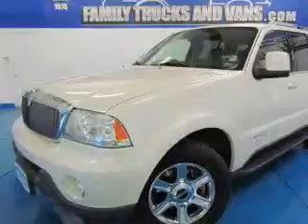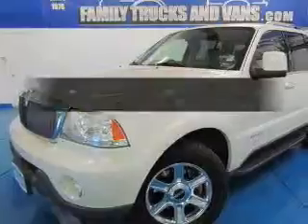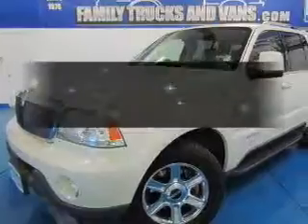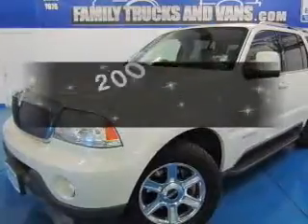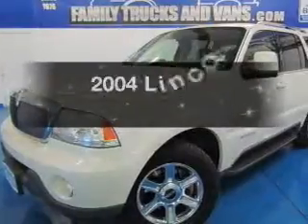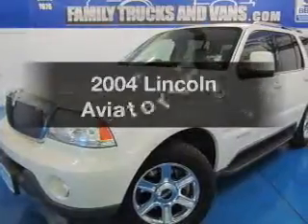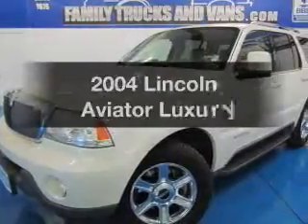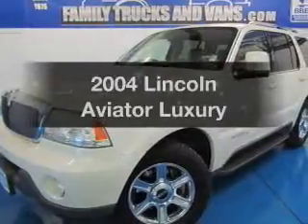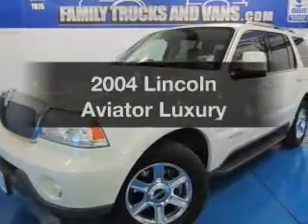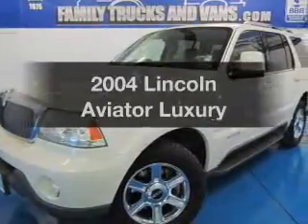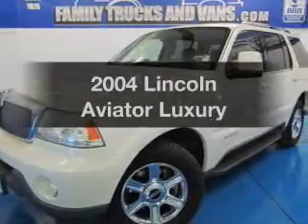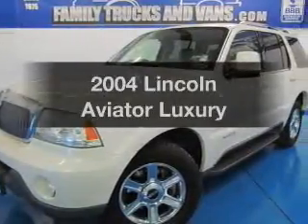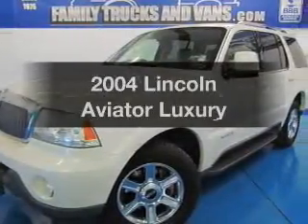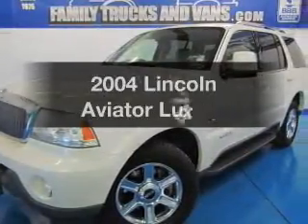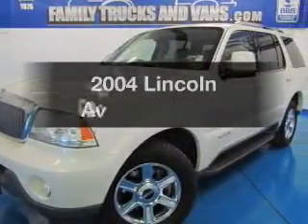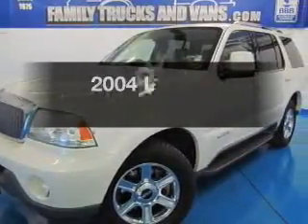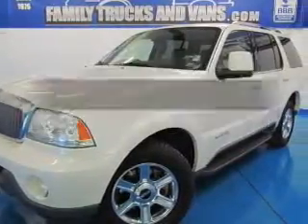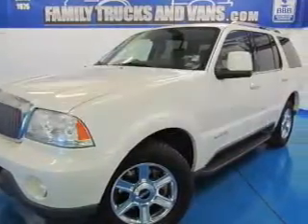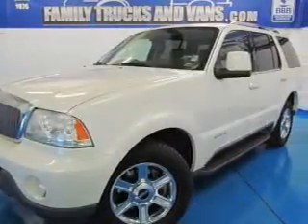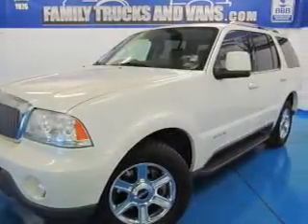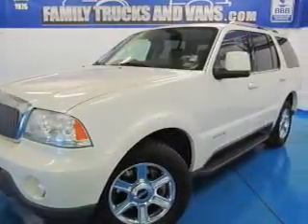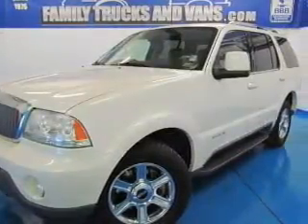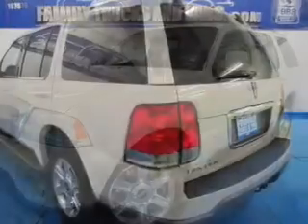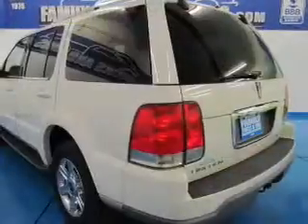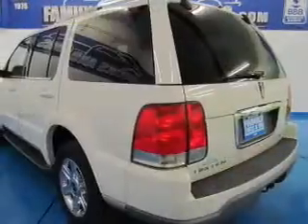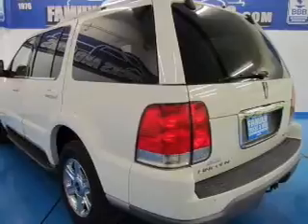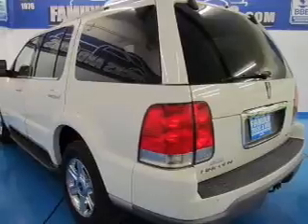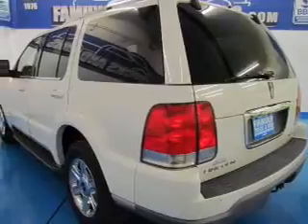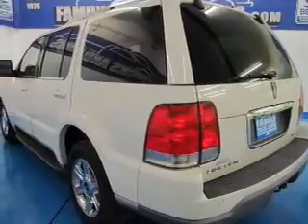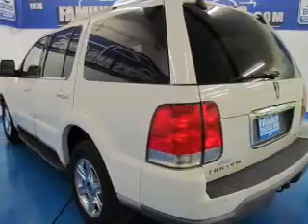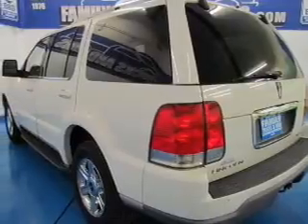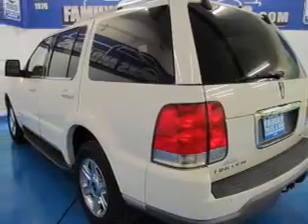Presenting the 2004 Lincoln Aviator. If you're looking for an automobile with great attributes, look no further.